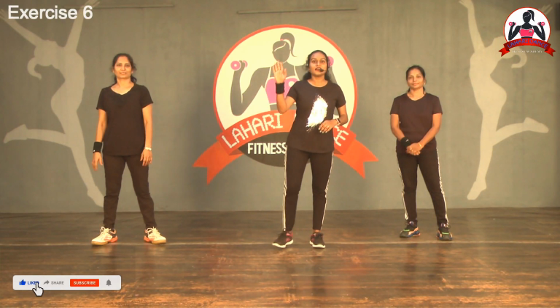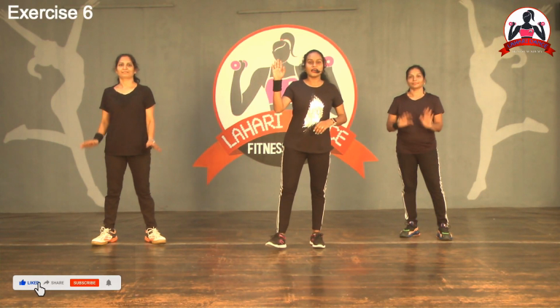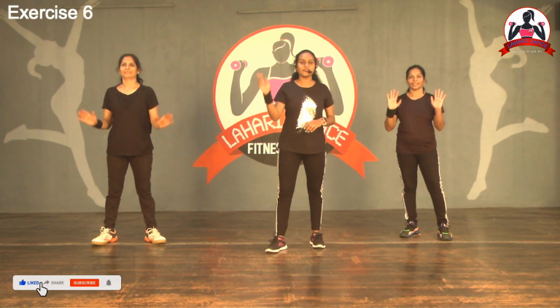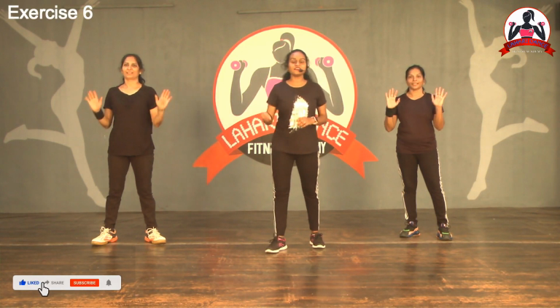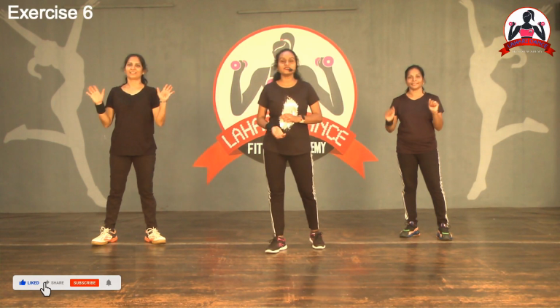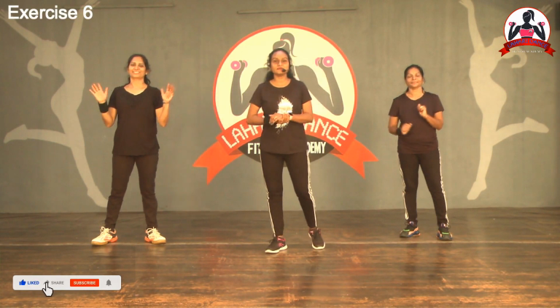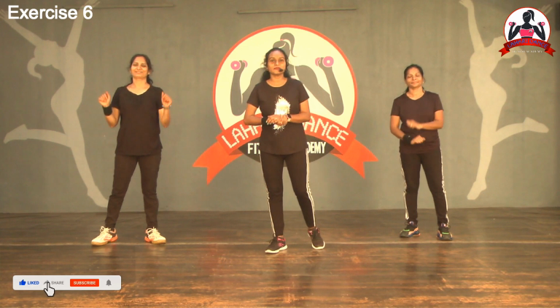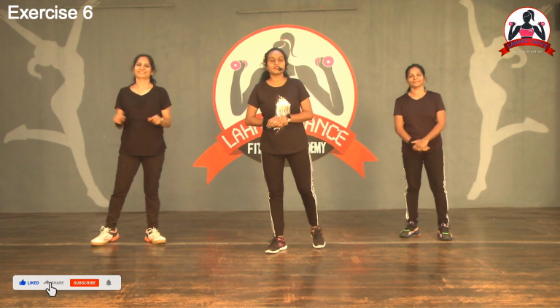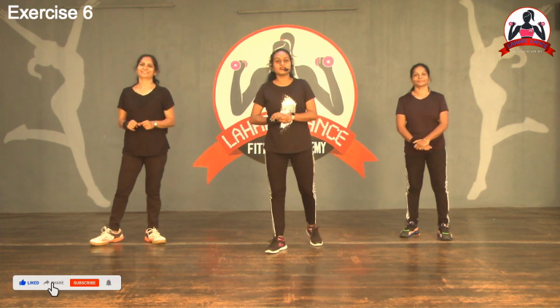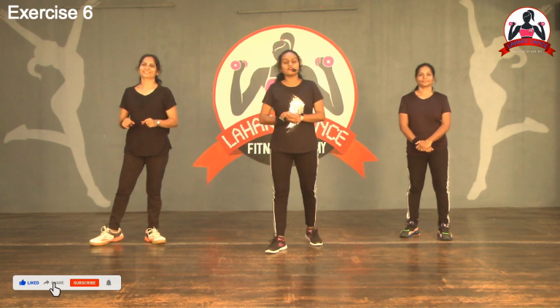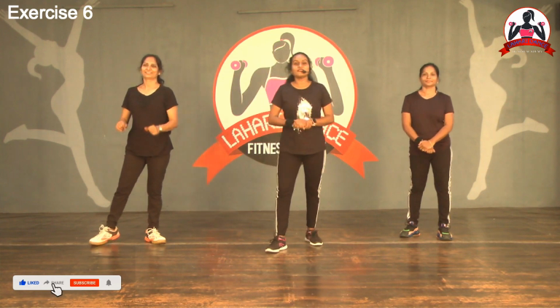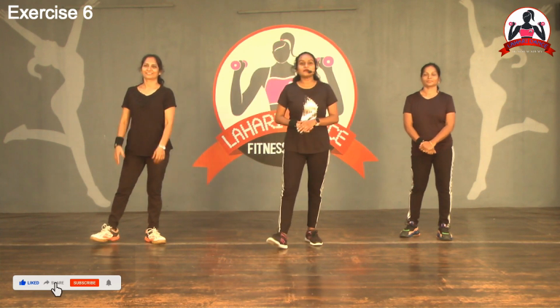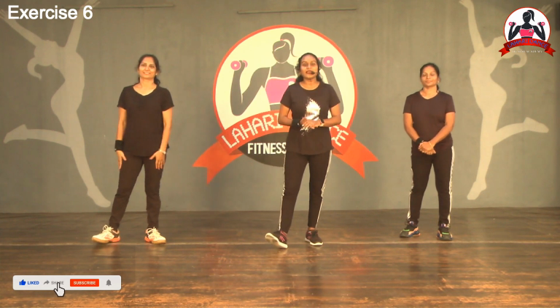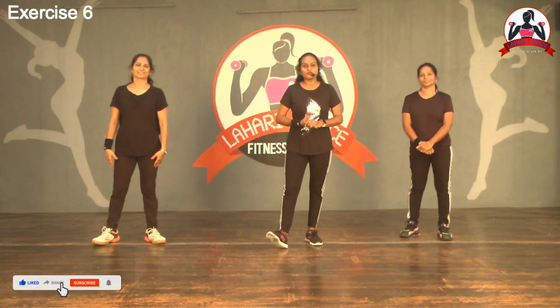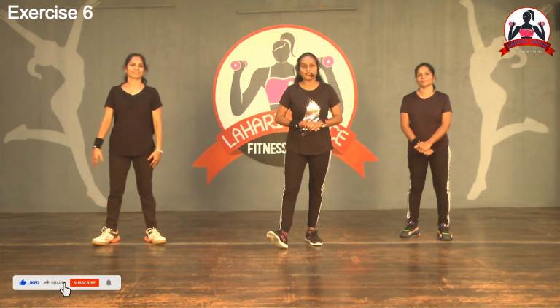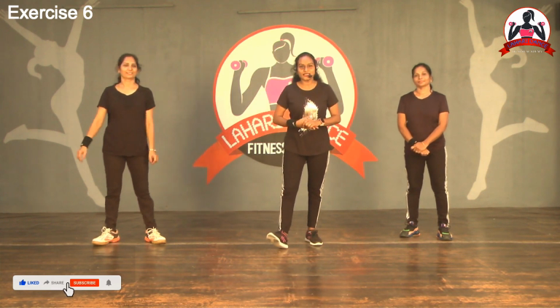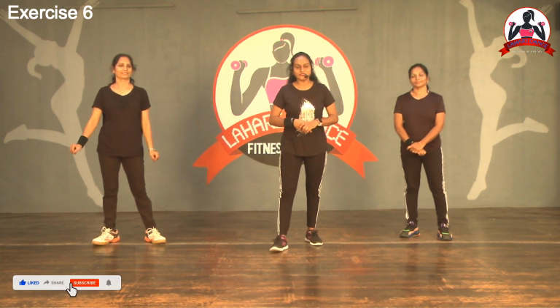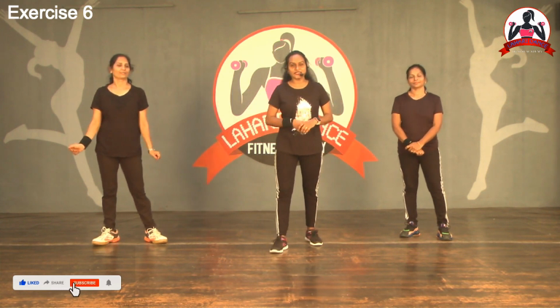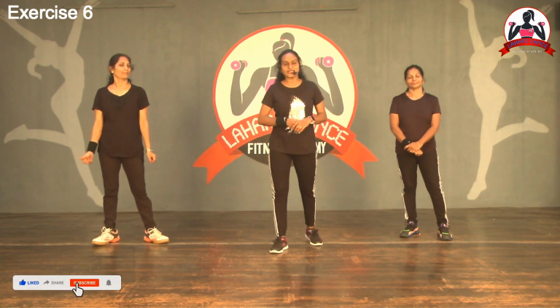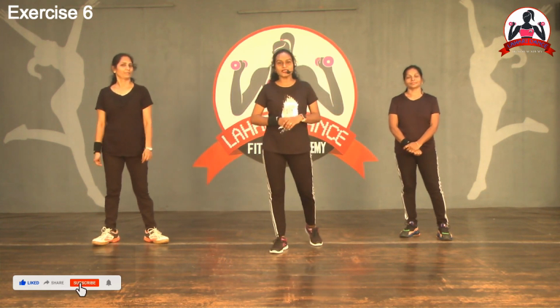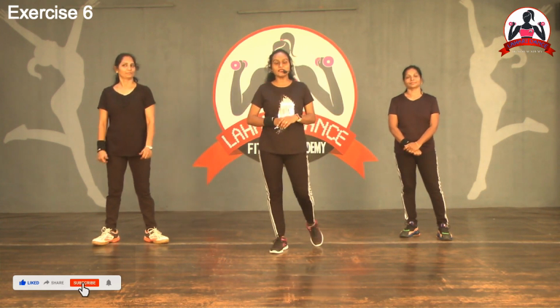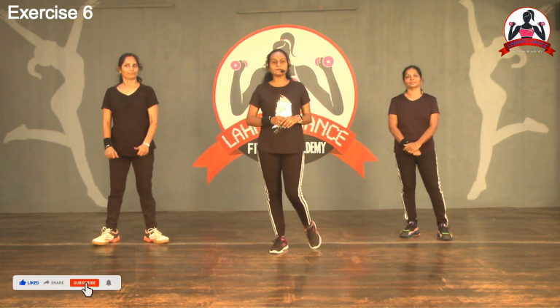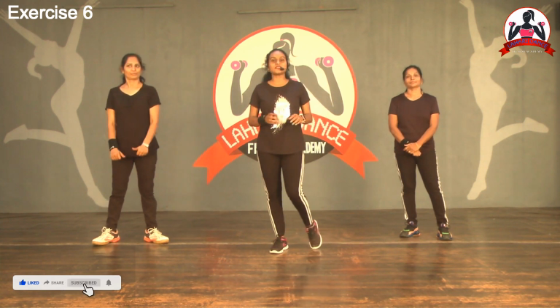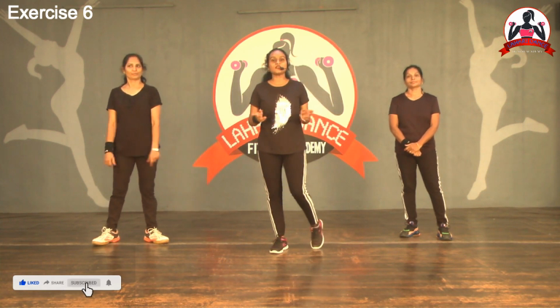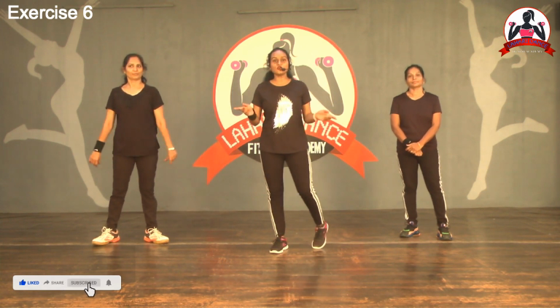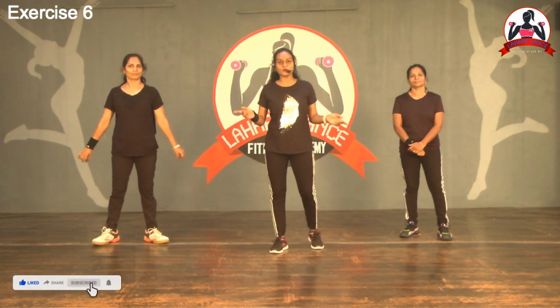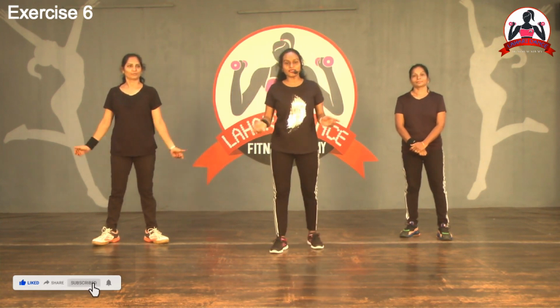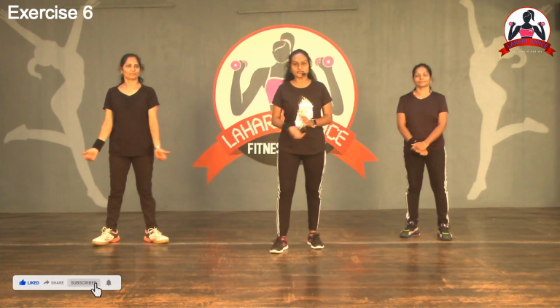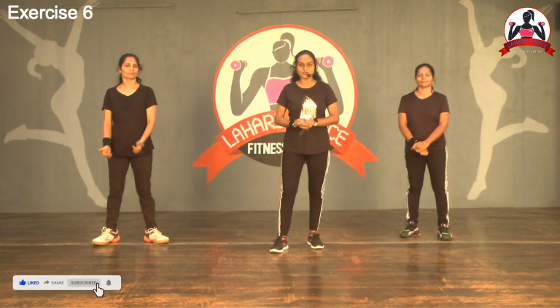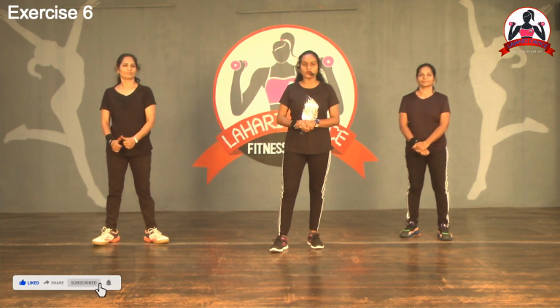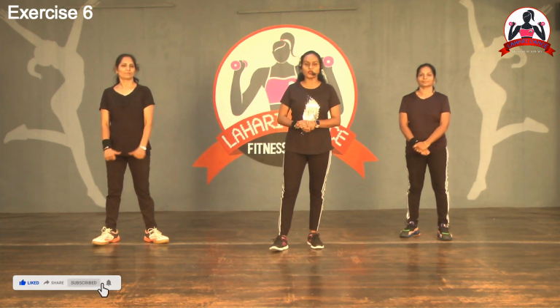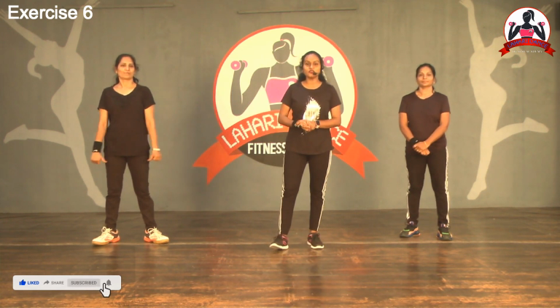Hi everyone, welcome back to Lahari Dance Fitness Academy, Telugu Aerobic Exercise Workout.